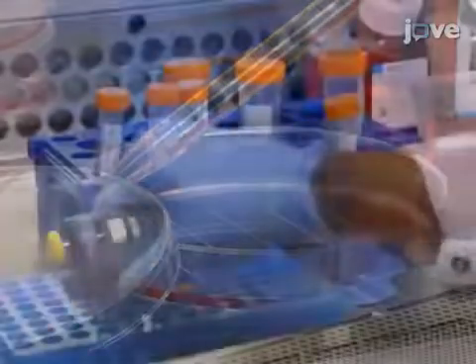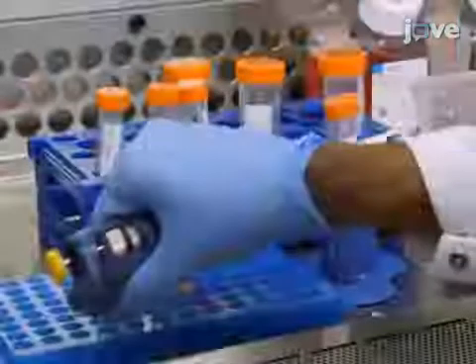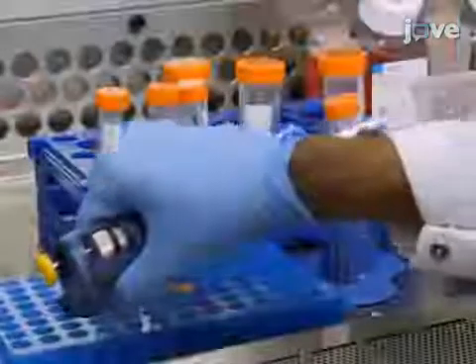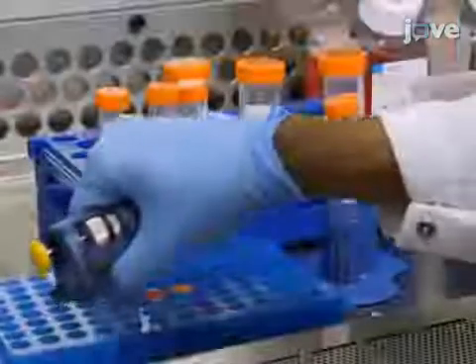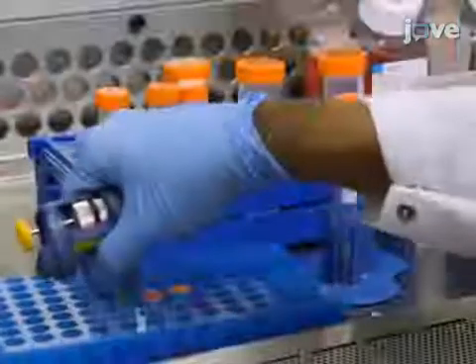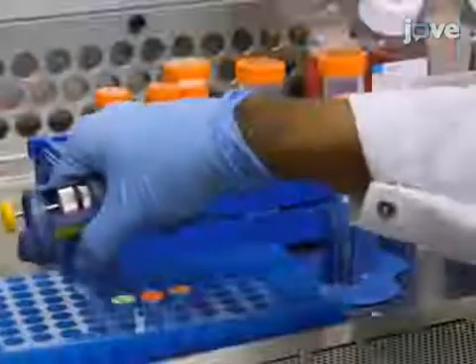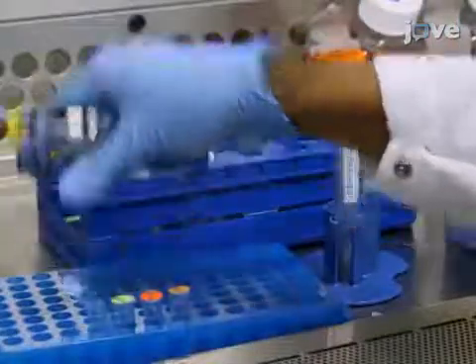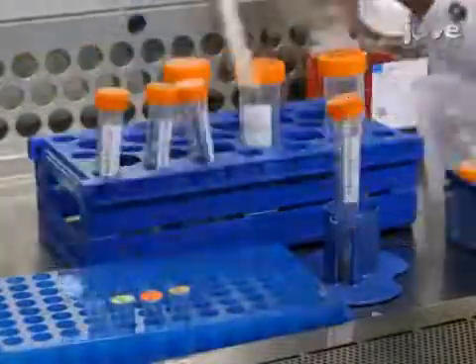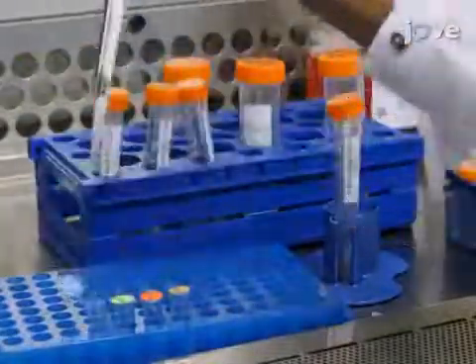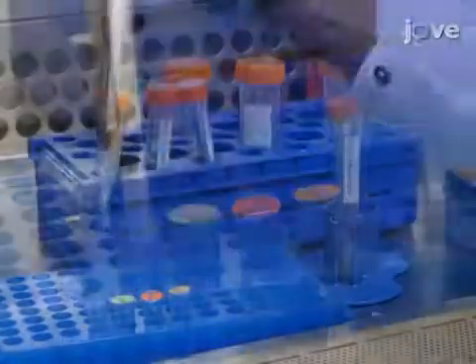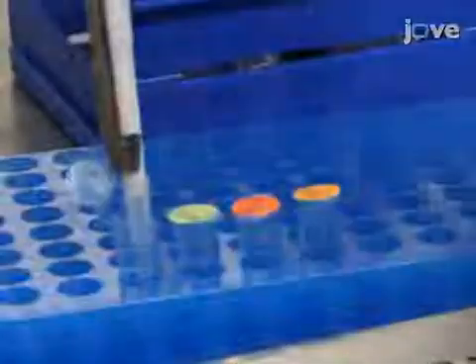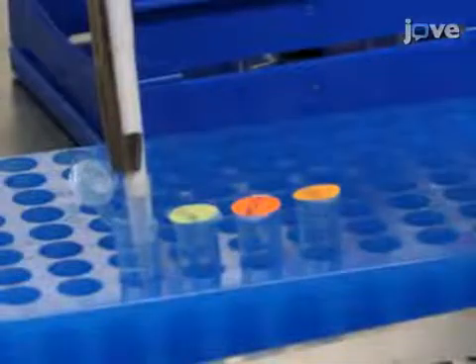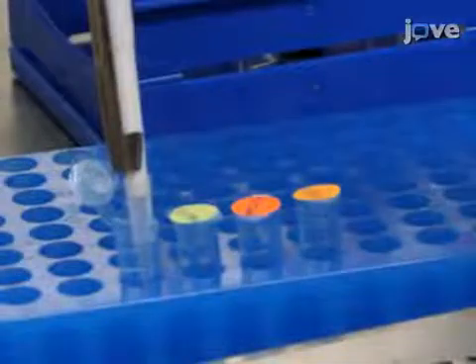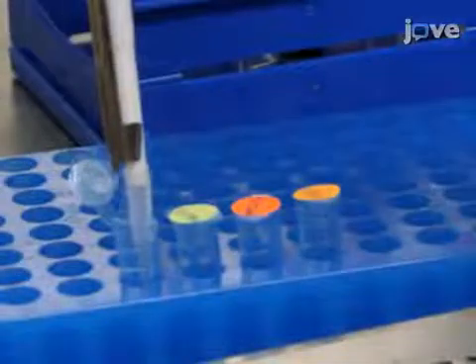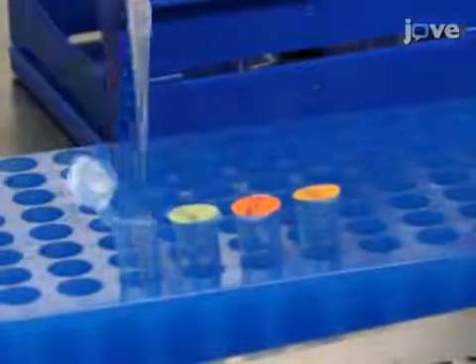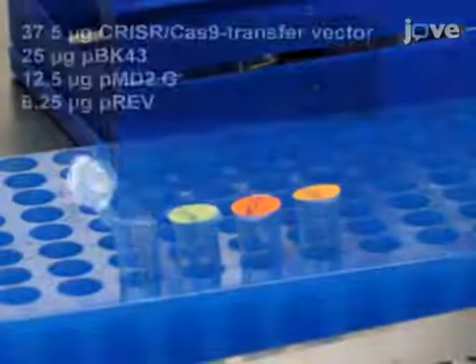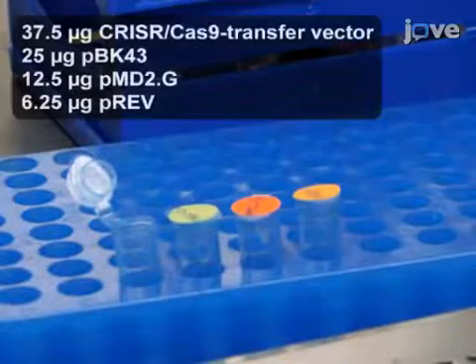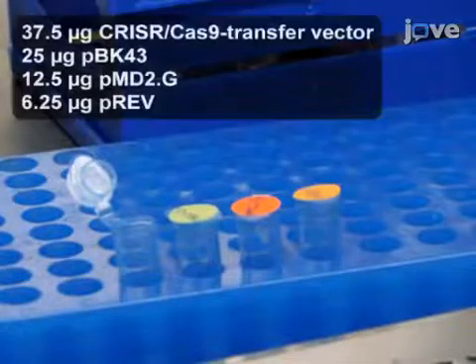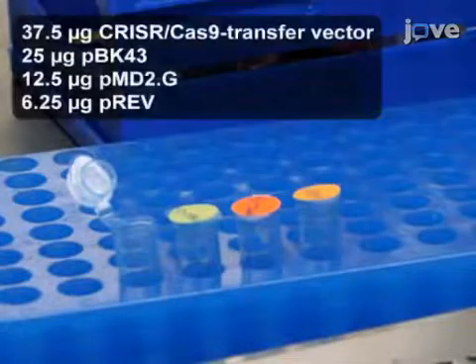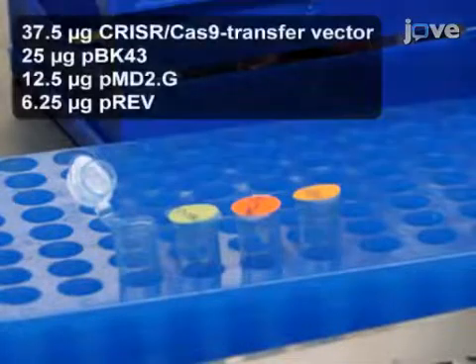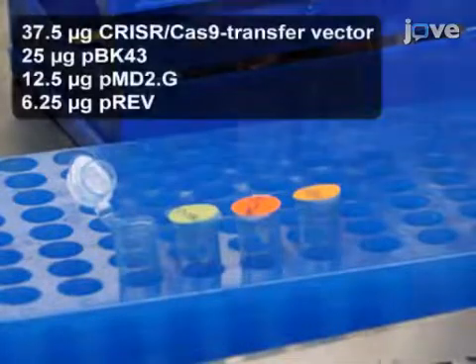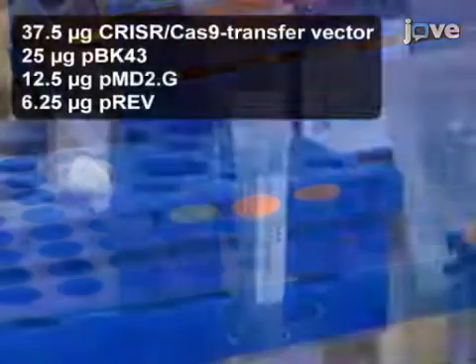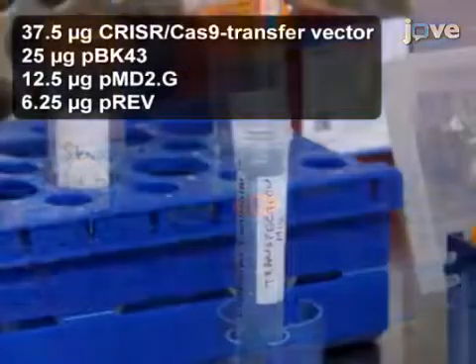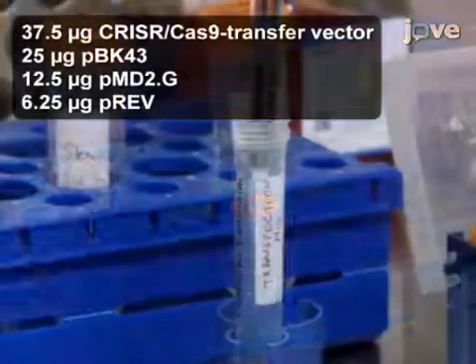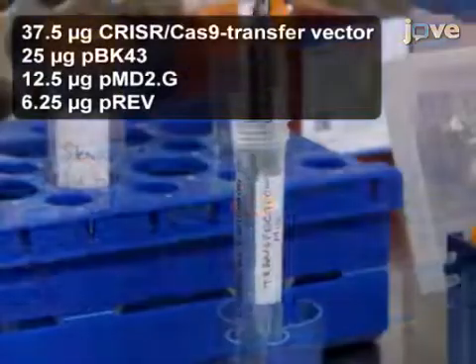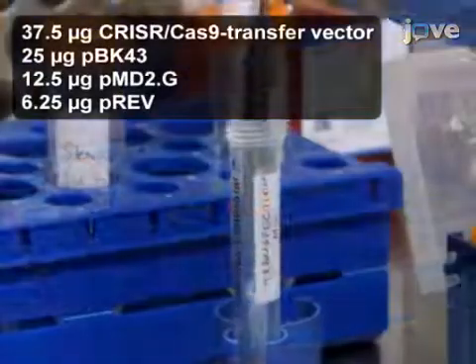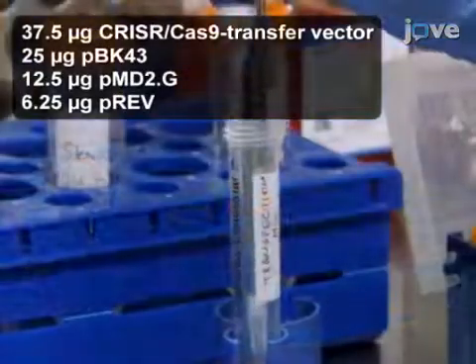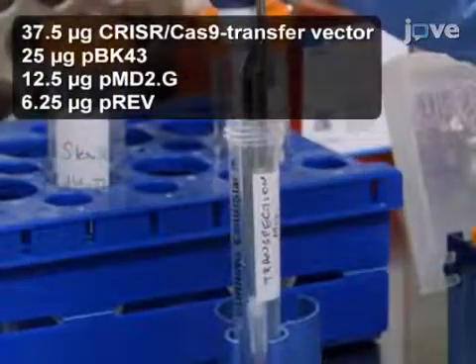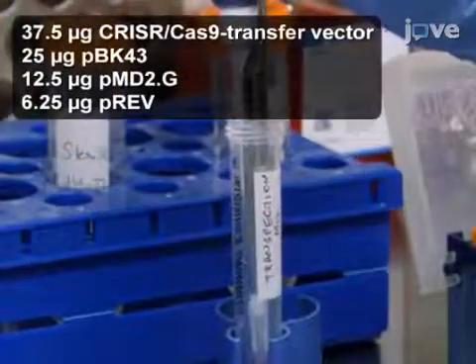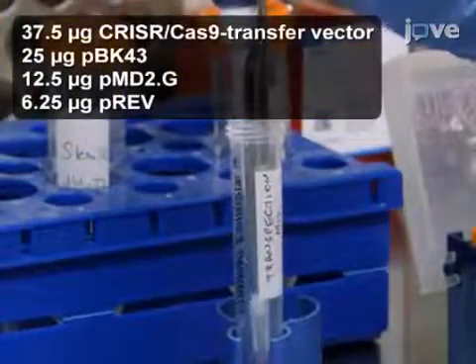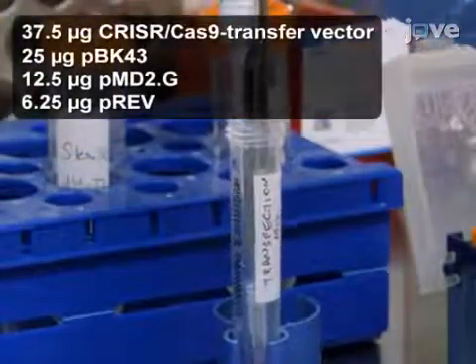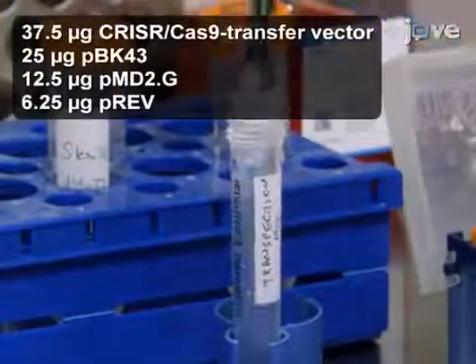In a 15-milliliter conical tube, add all four plasmids to prepare a plasmid mix for transfecting a 15-centimeter dish.